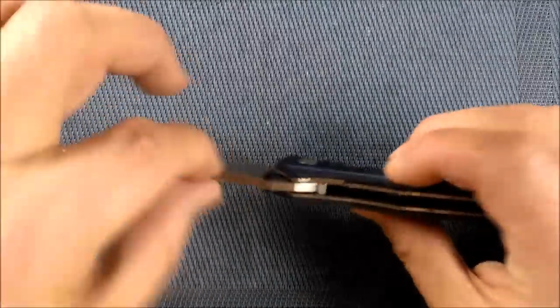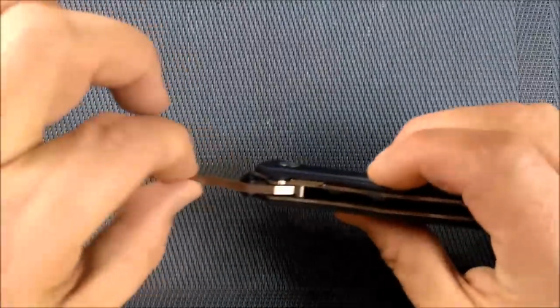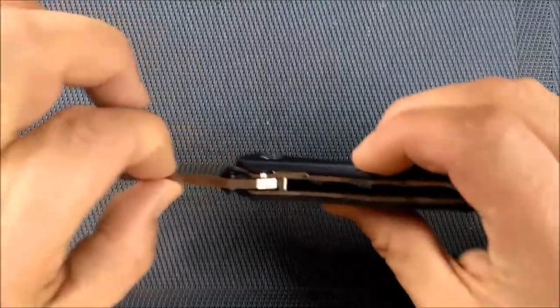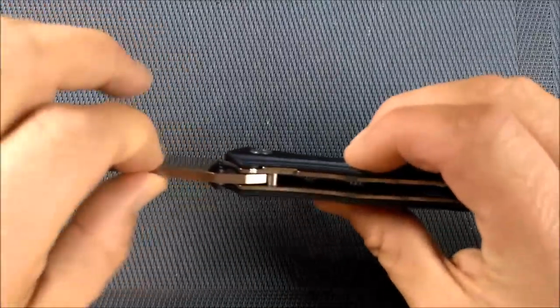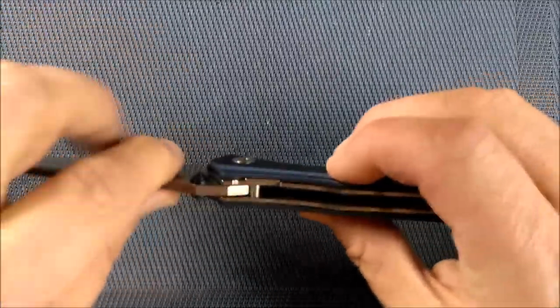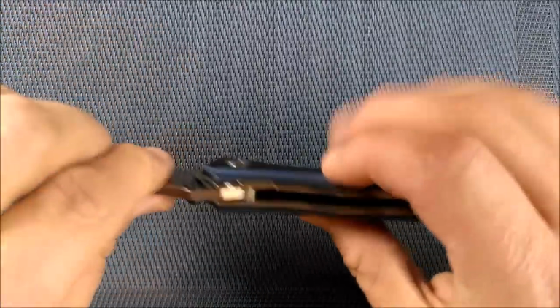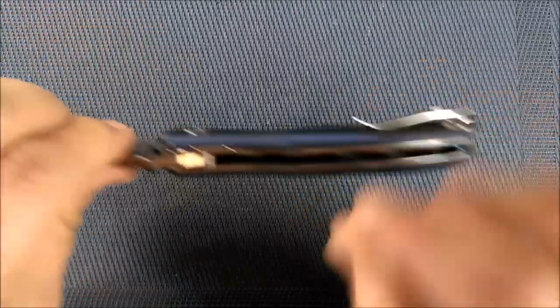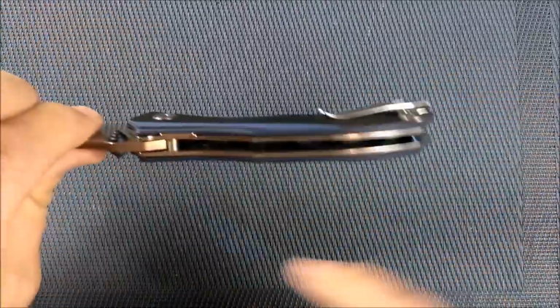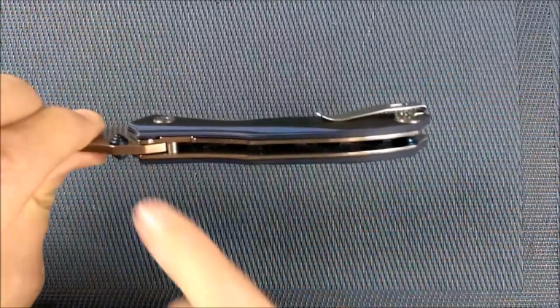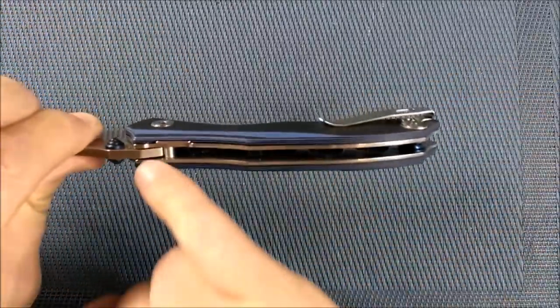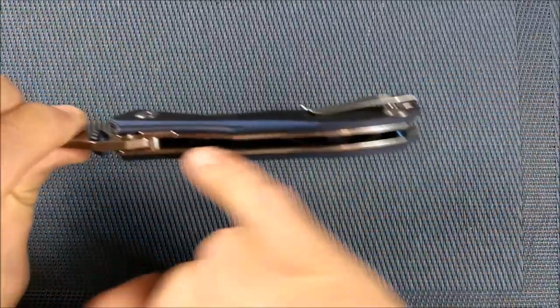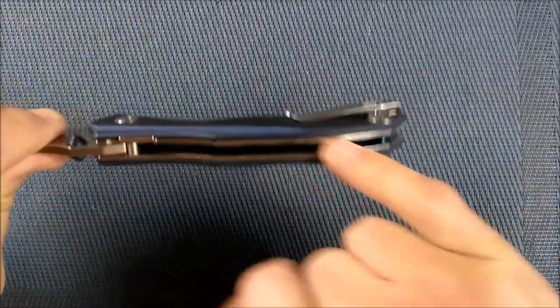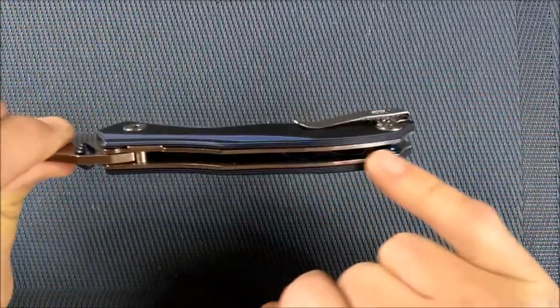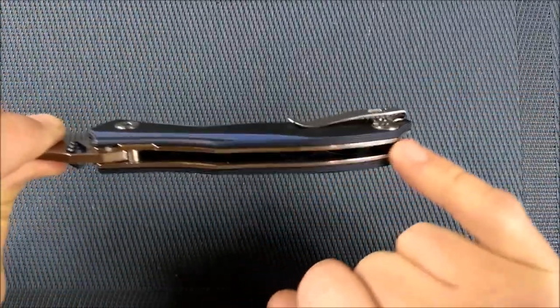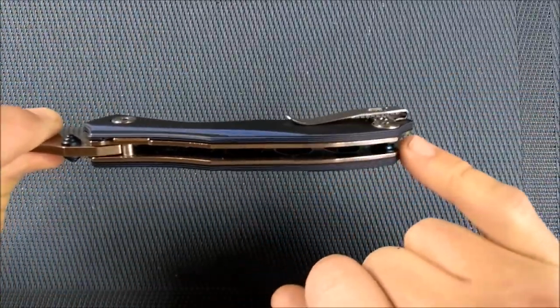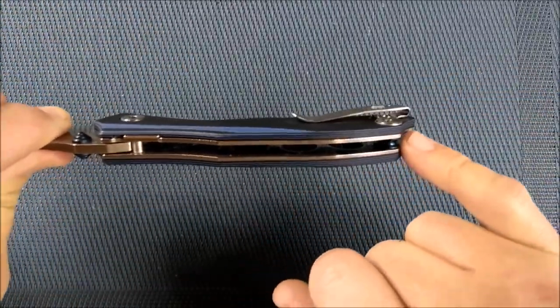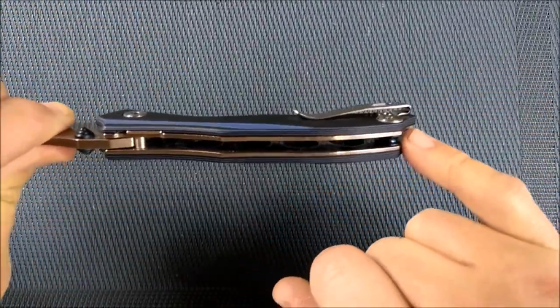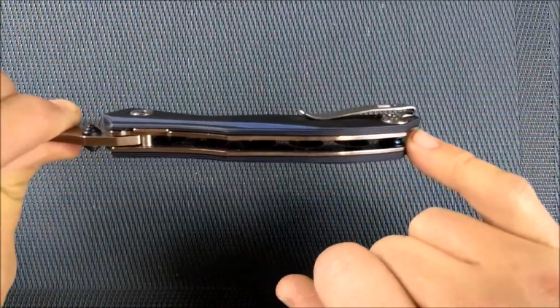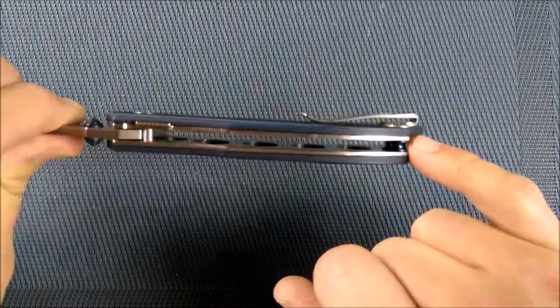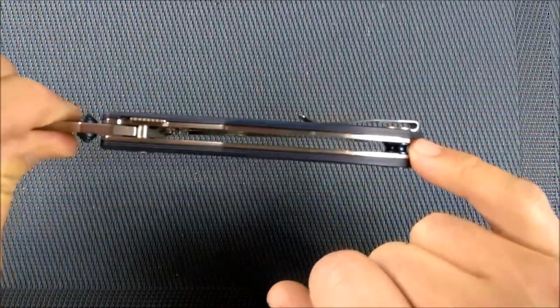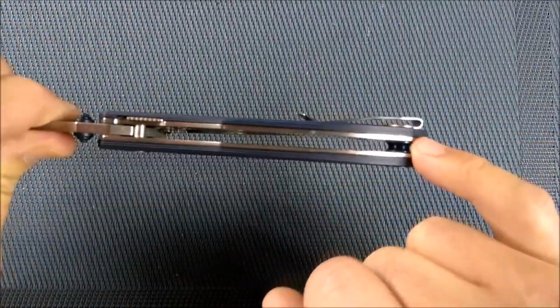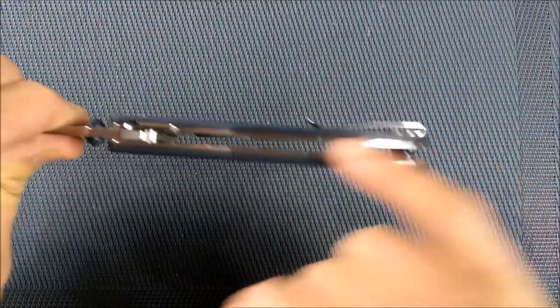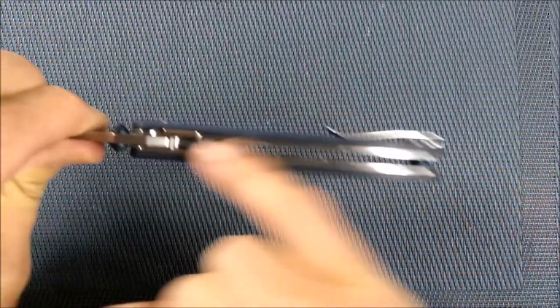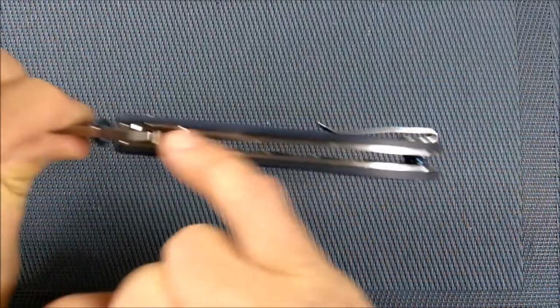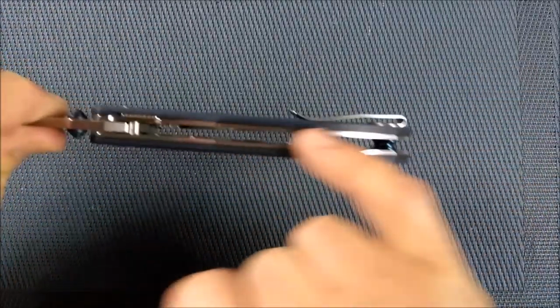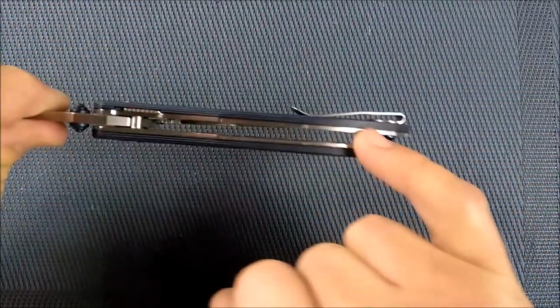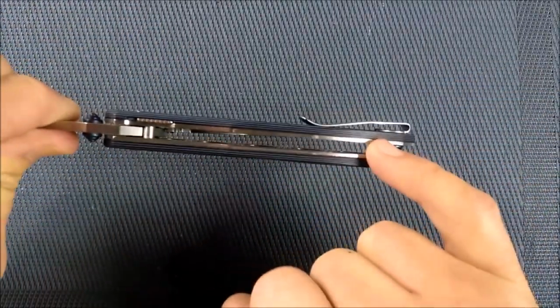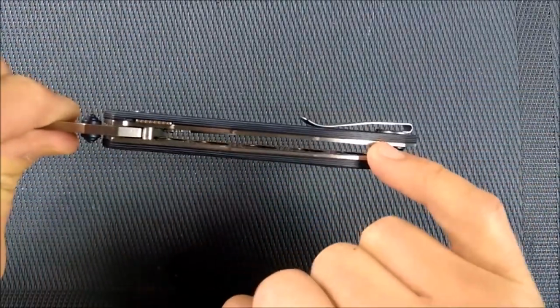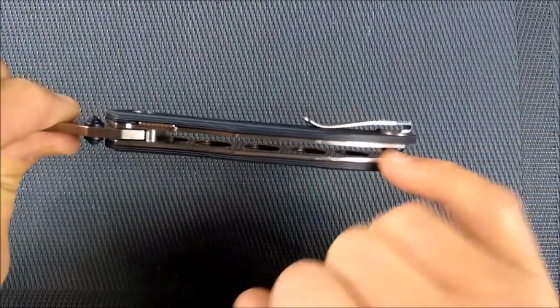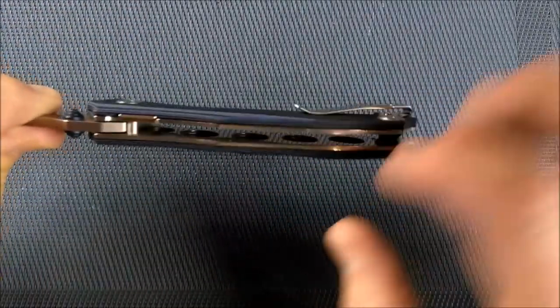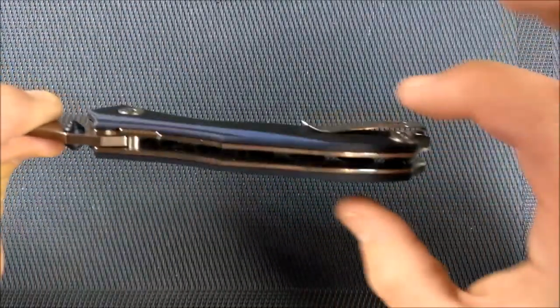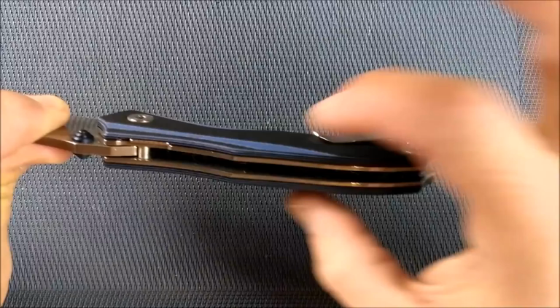Nice thick blade stock, really thick blade liners compared to what a lot of knives have.